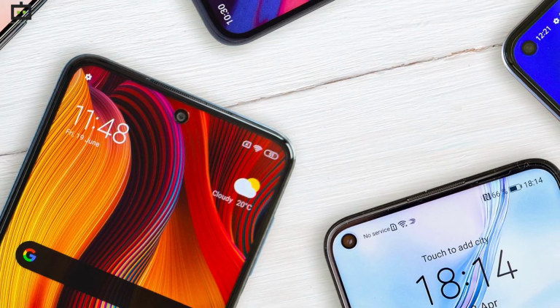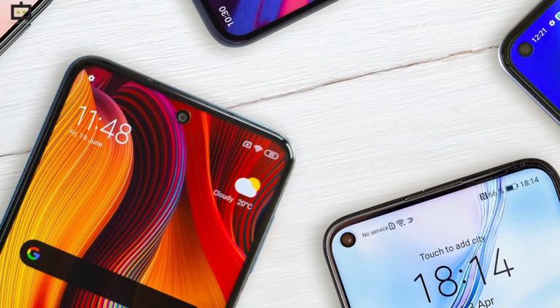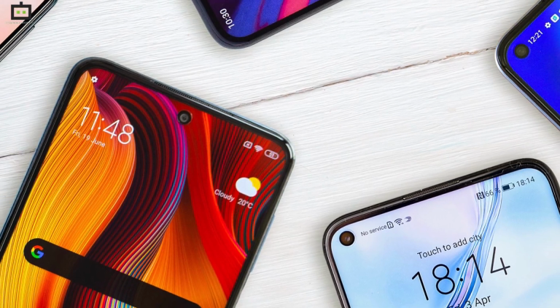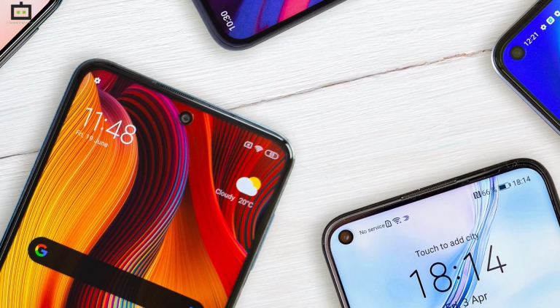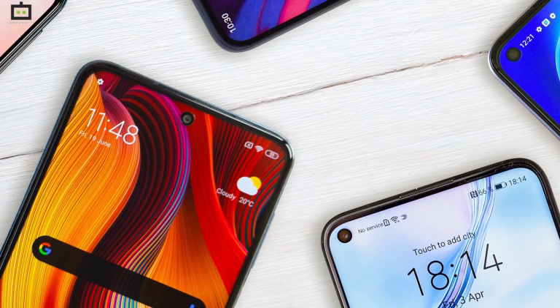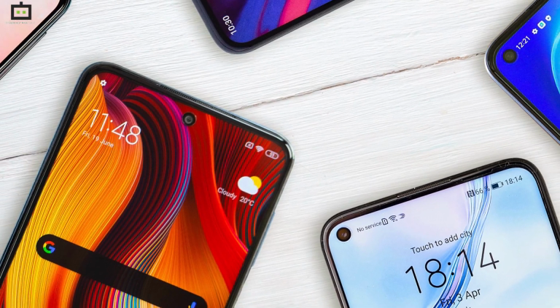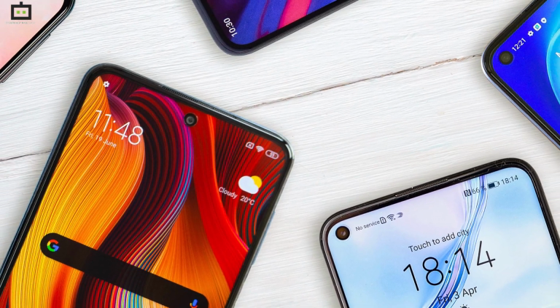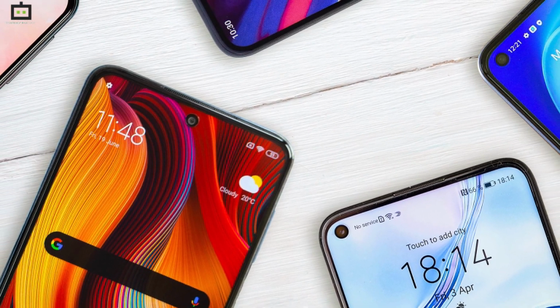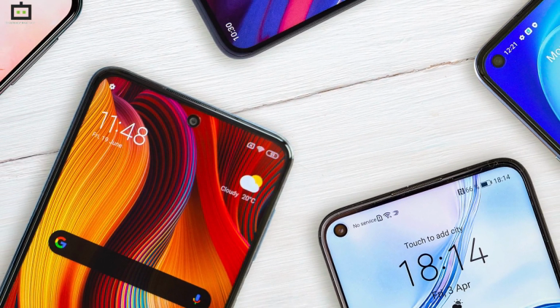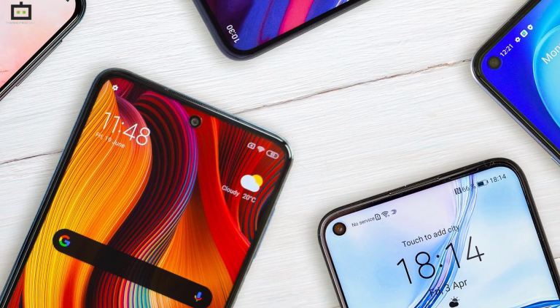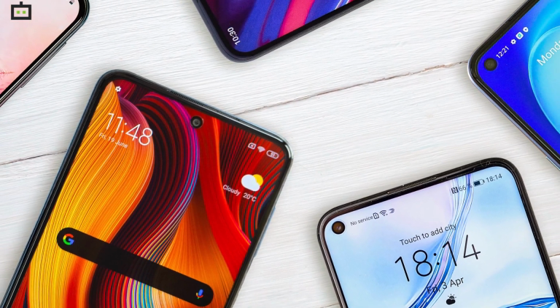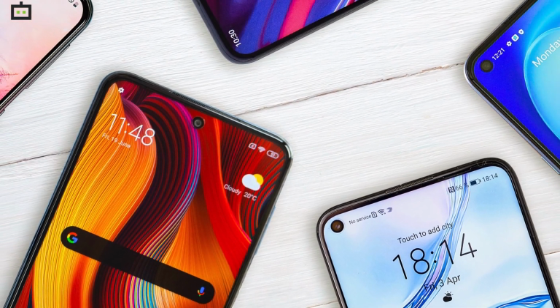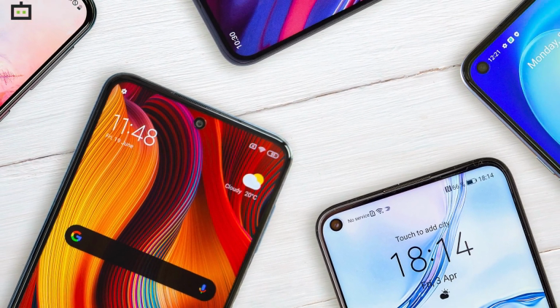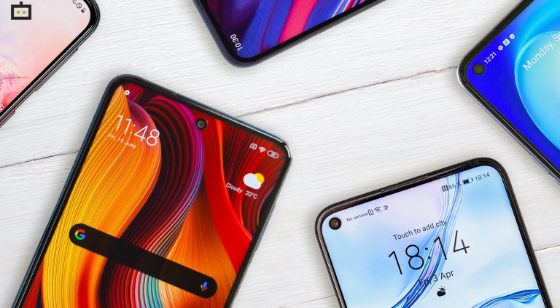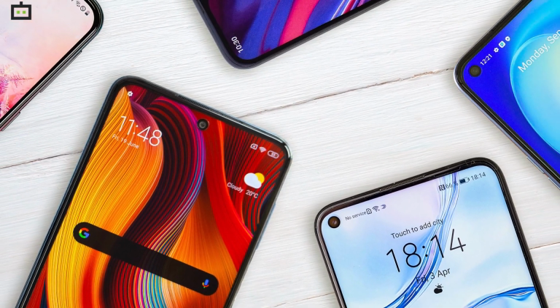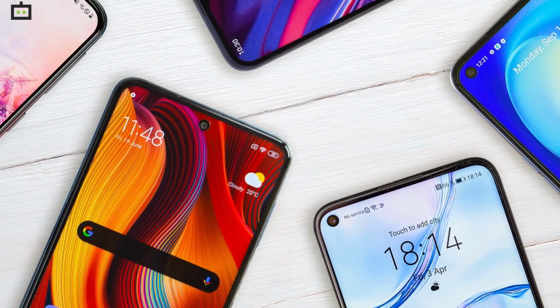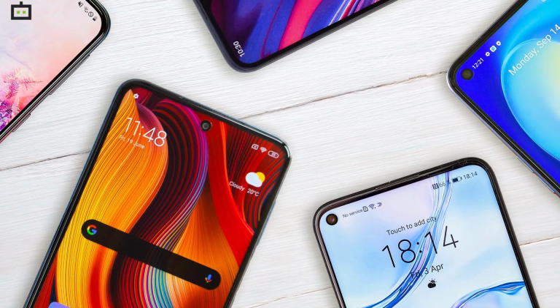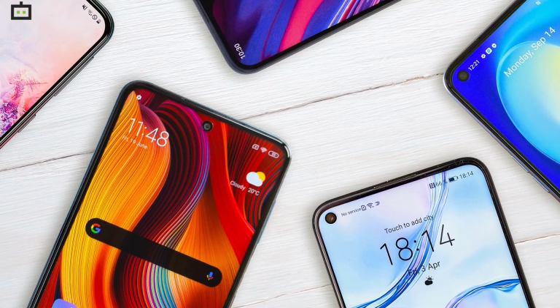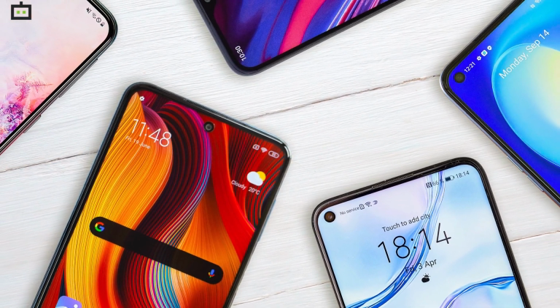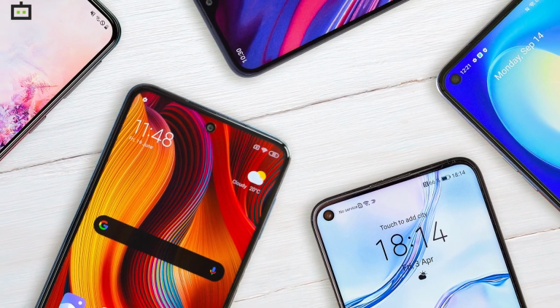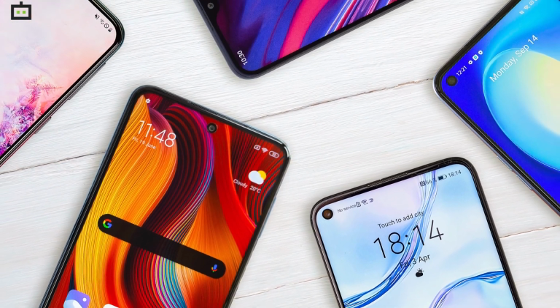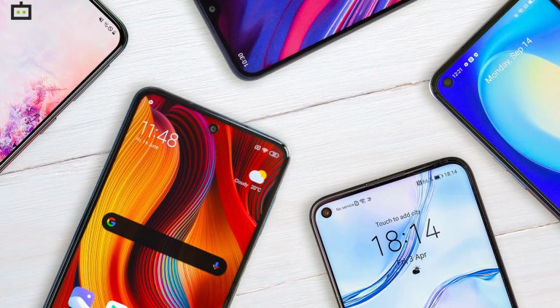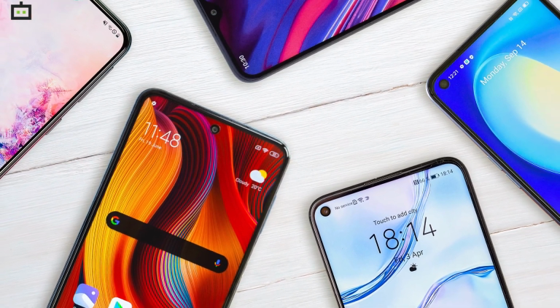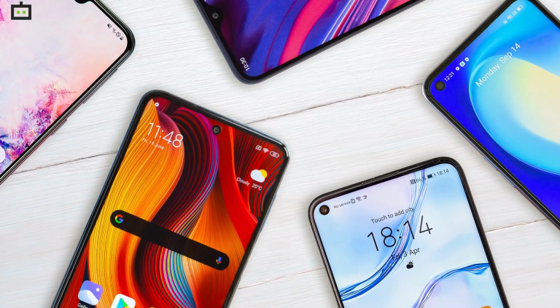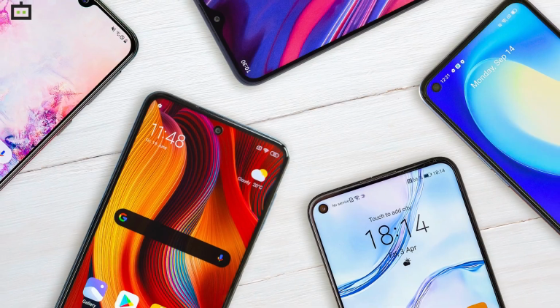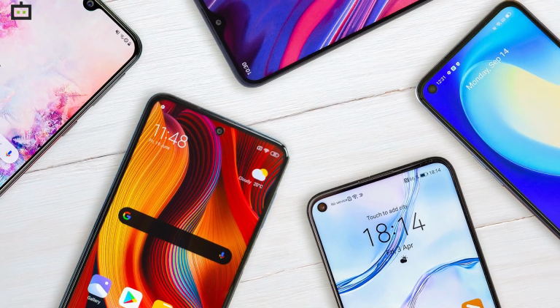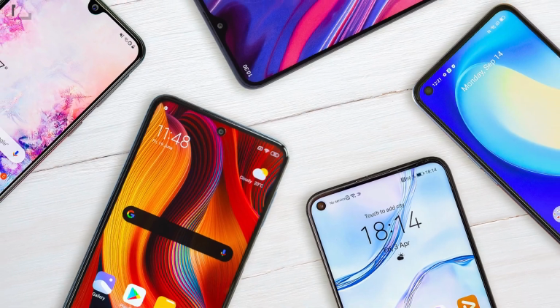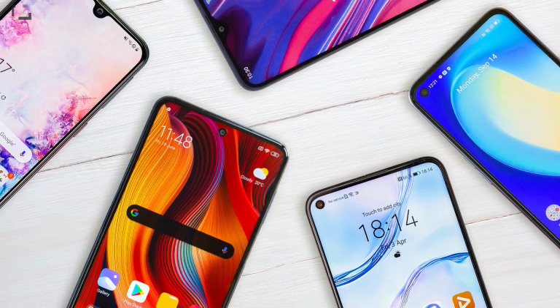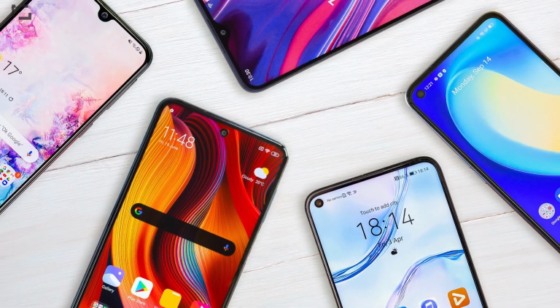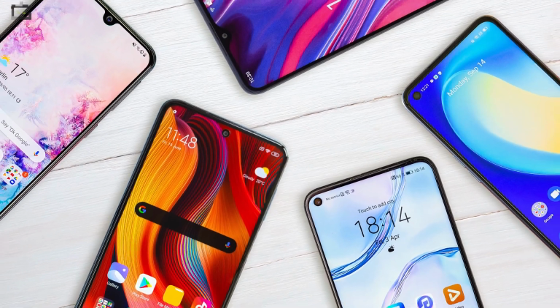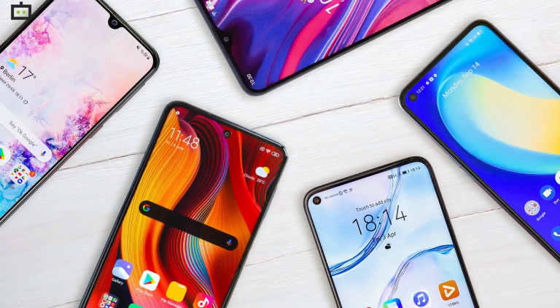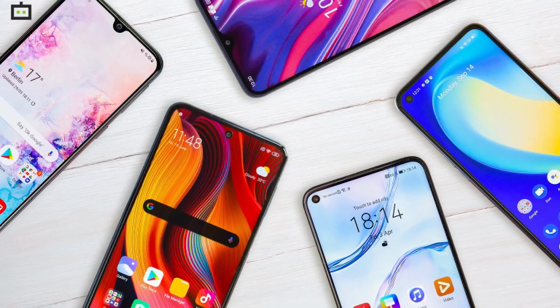You will find devices across all categories in this list — affordable, mid-range, and premium. Let's have a look.